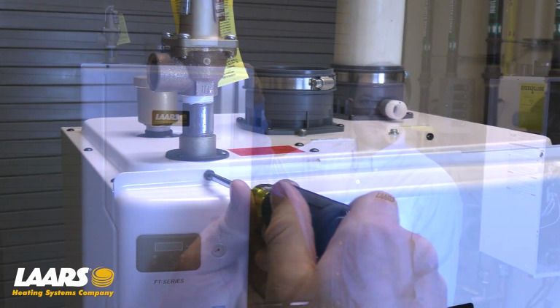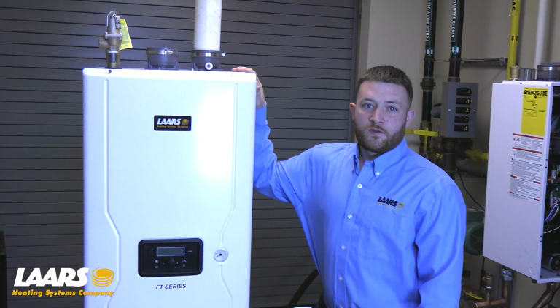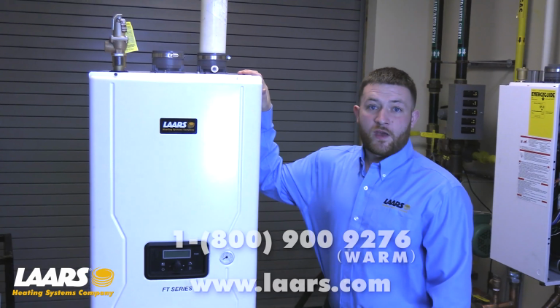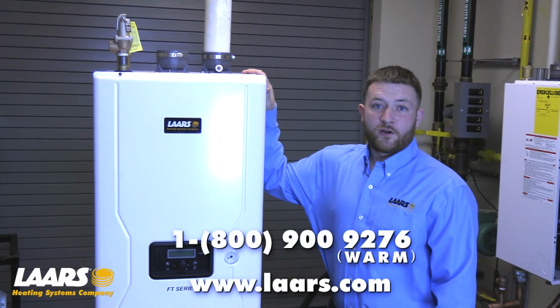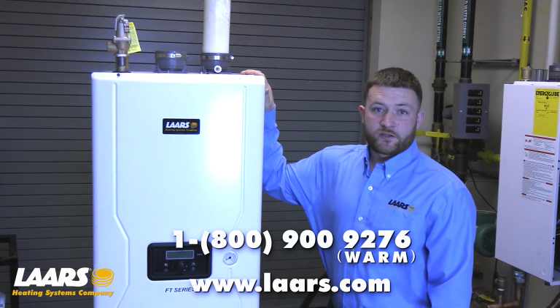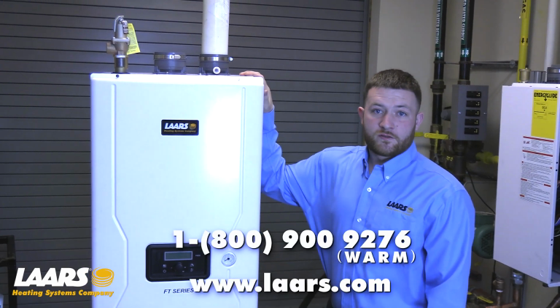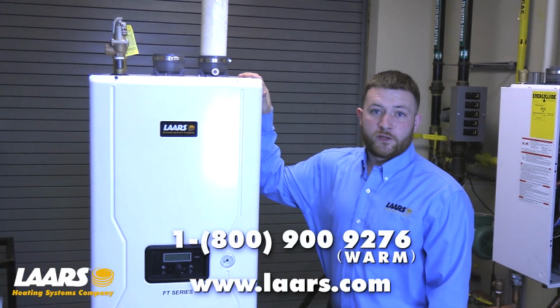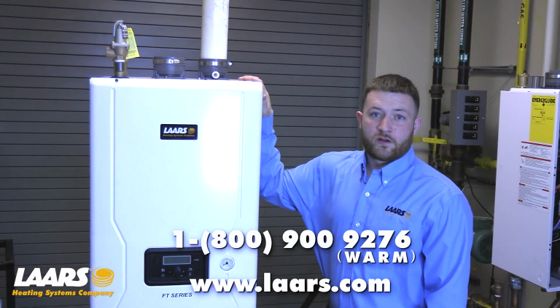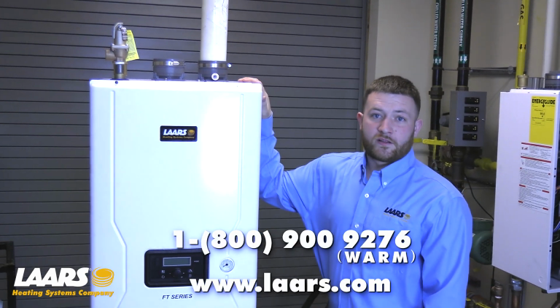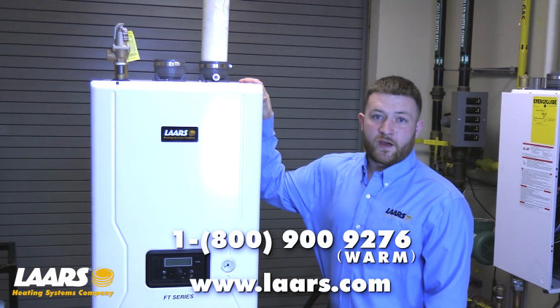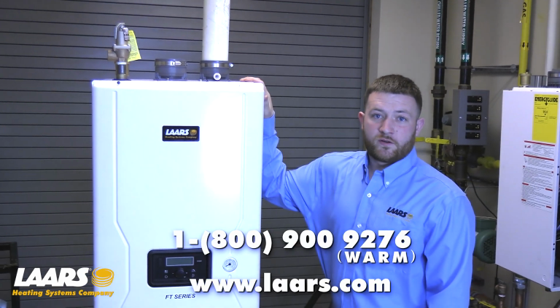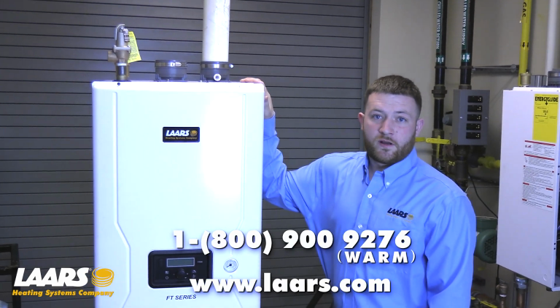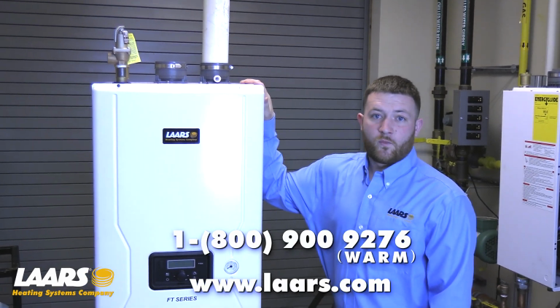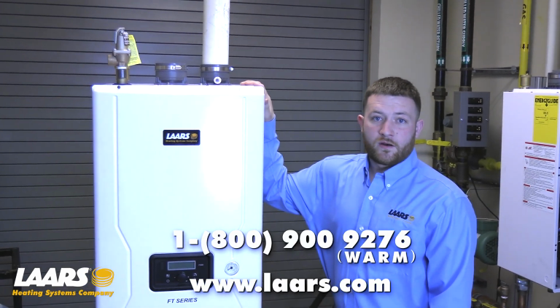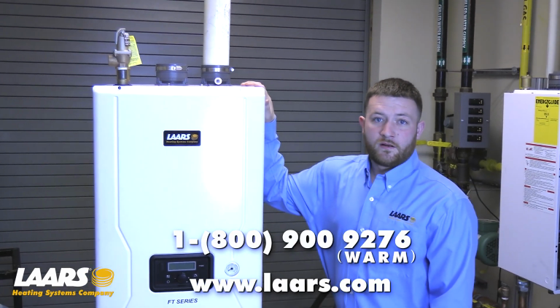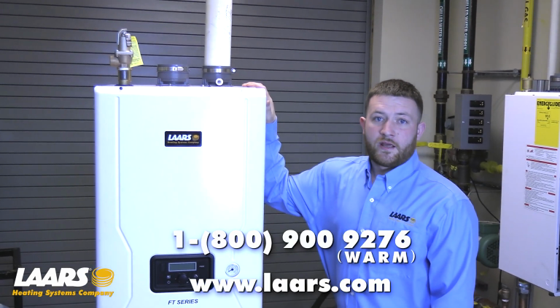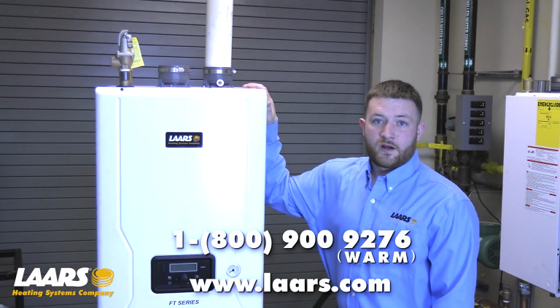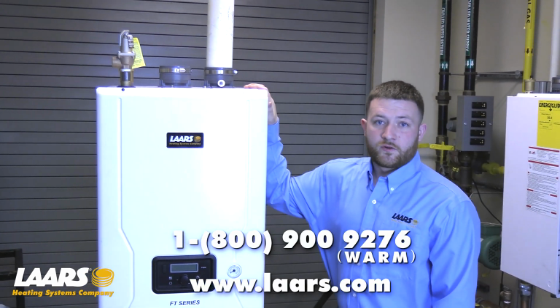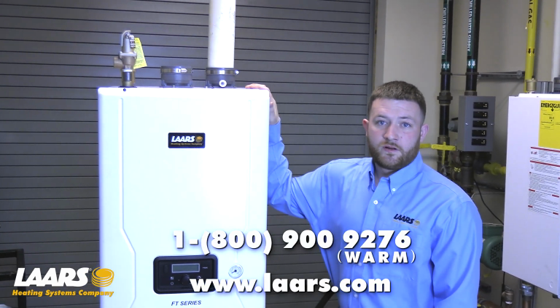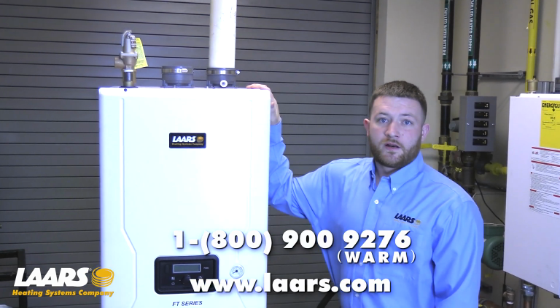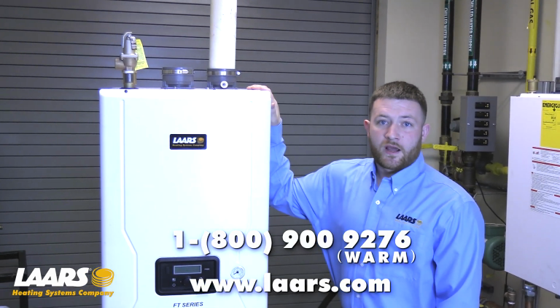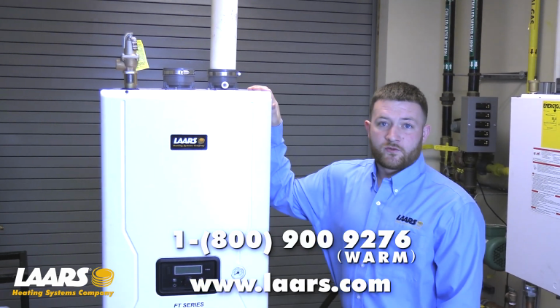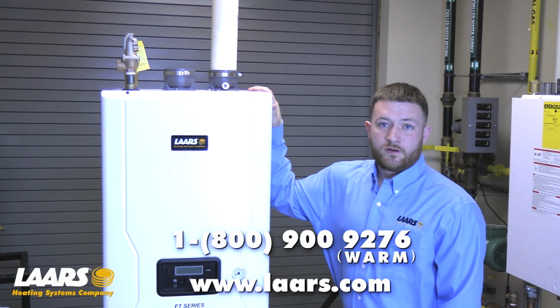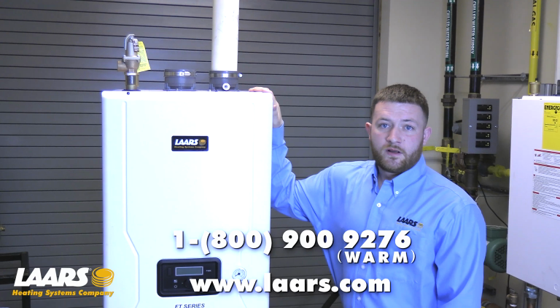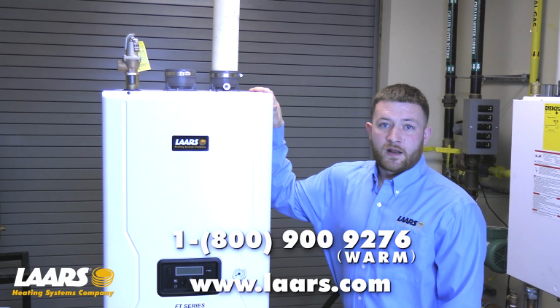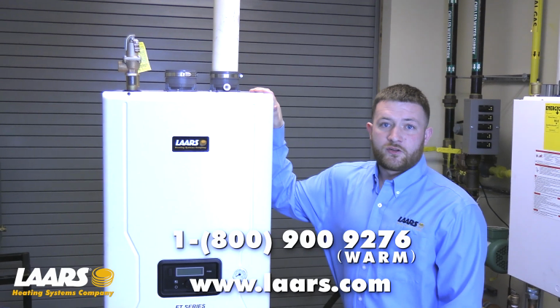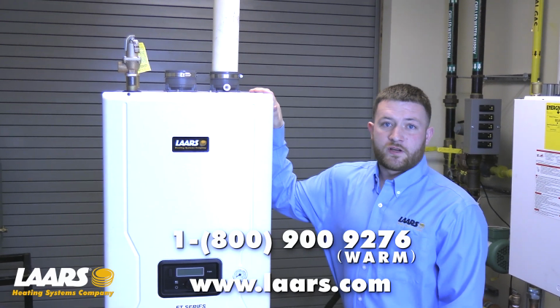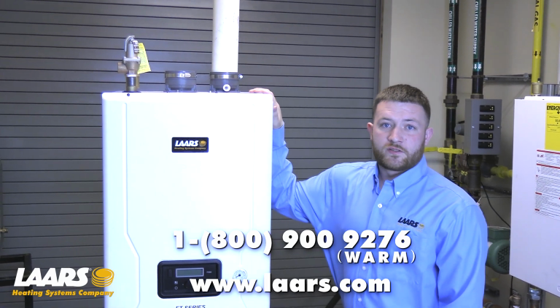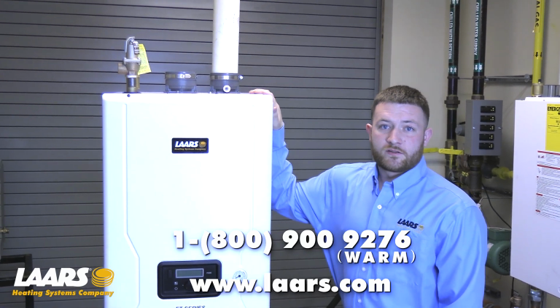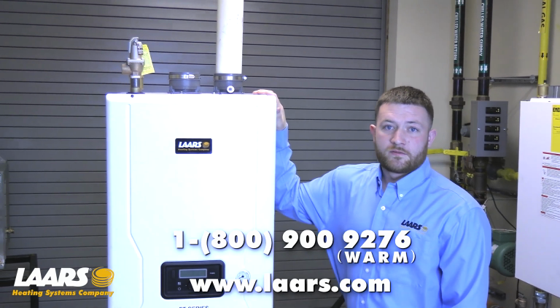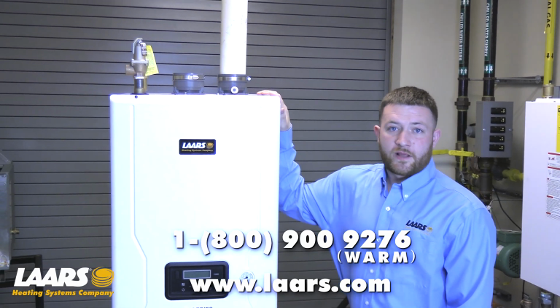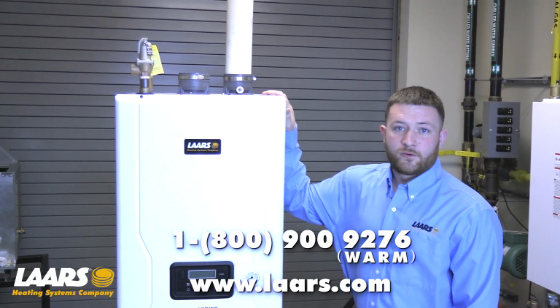If you have any questions, please contact the factory at 1-800-900-9276. Thank you.